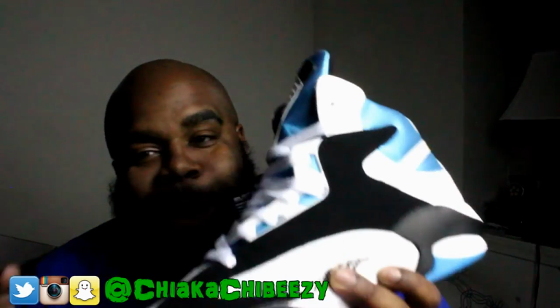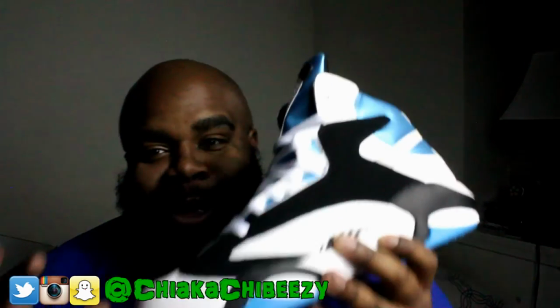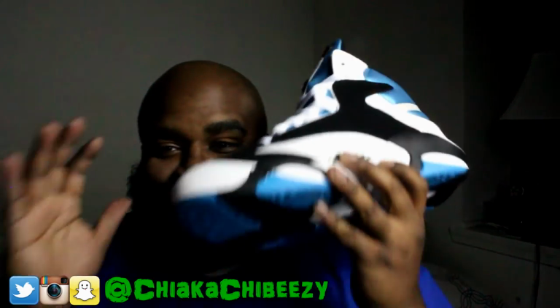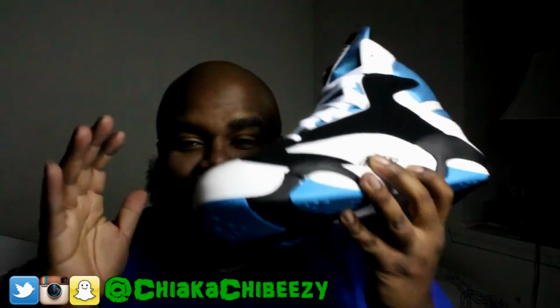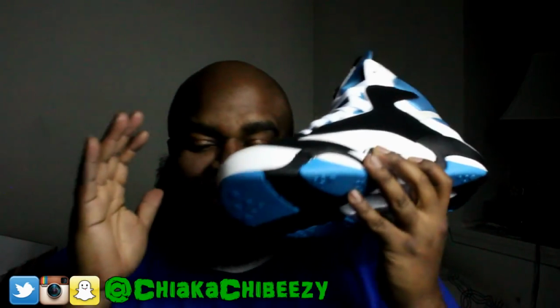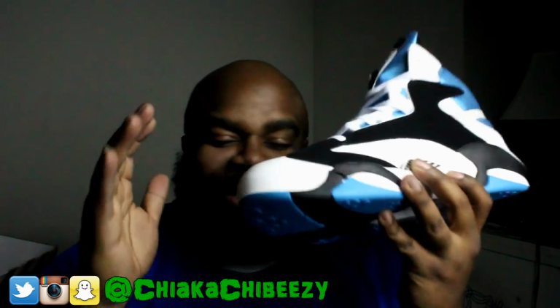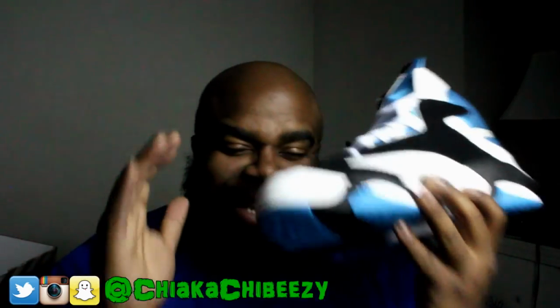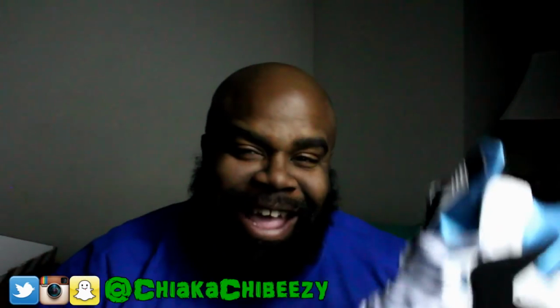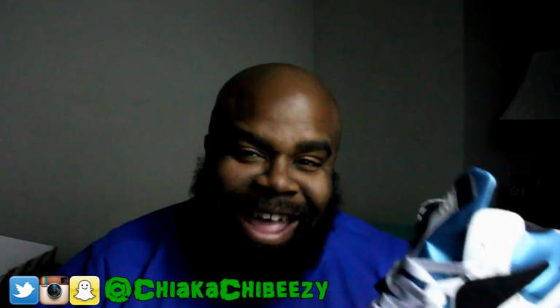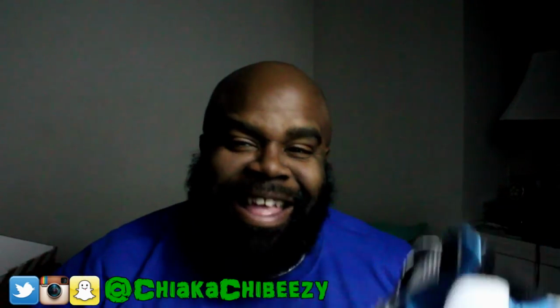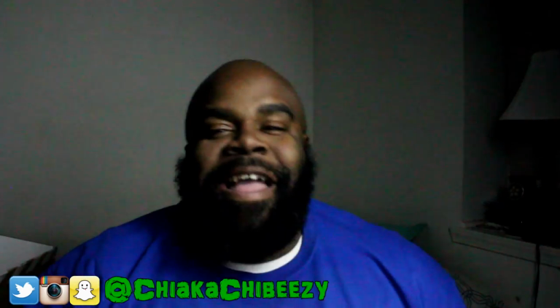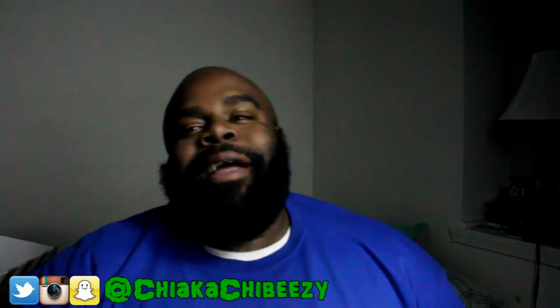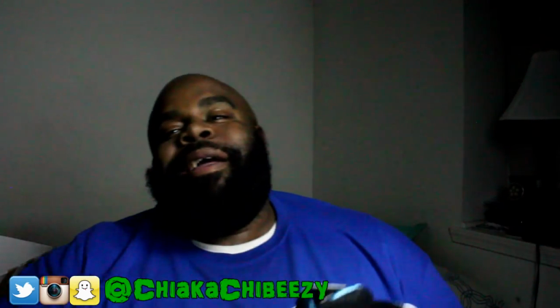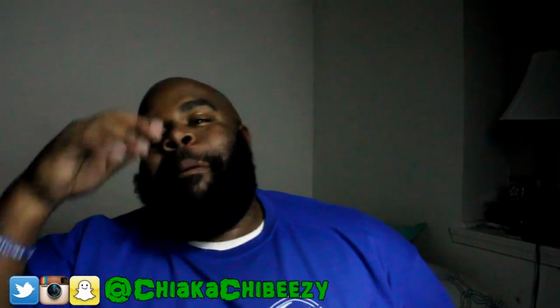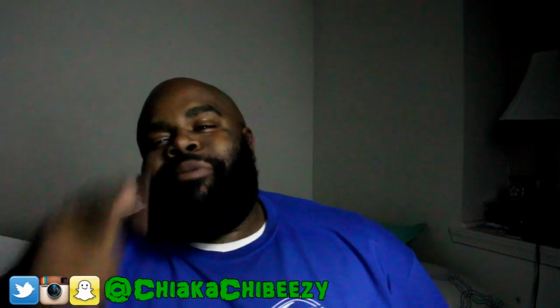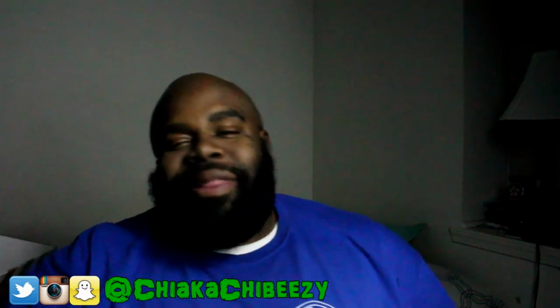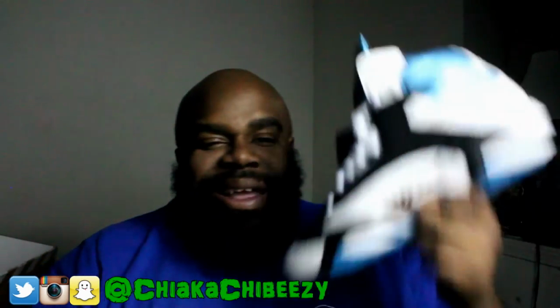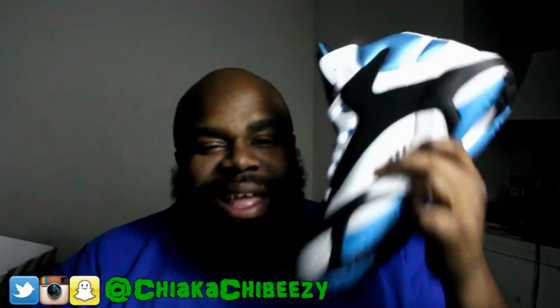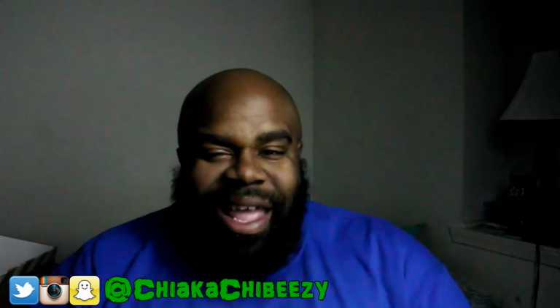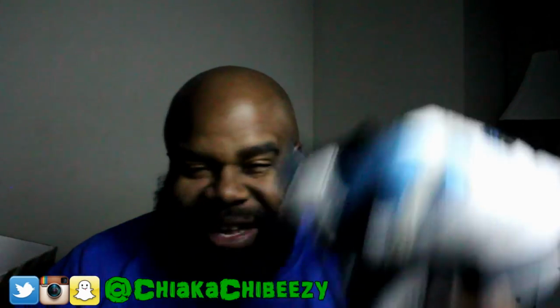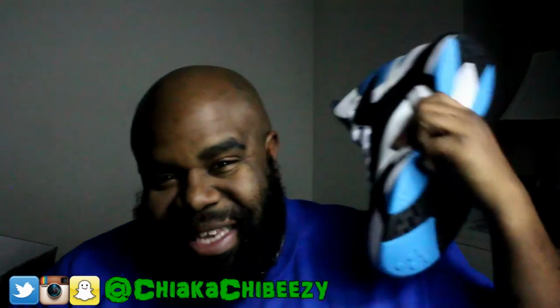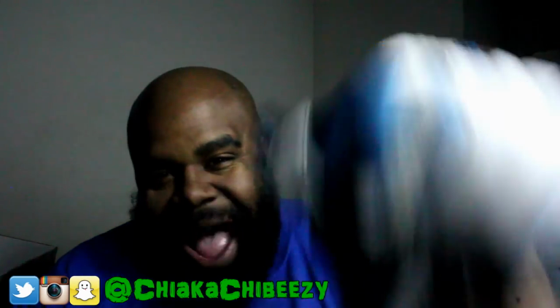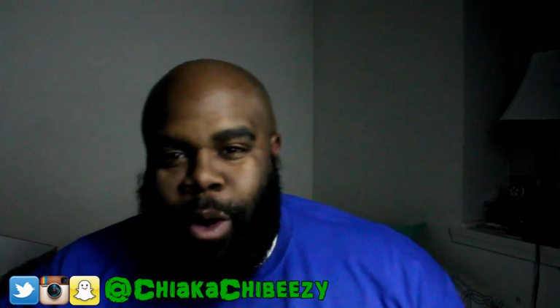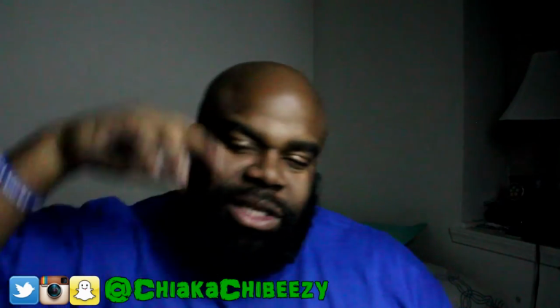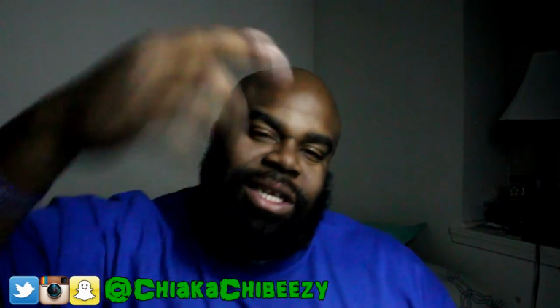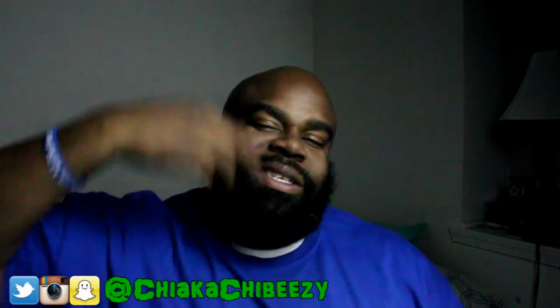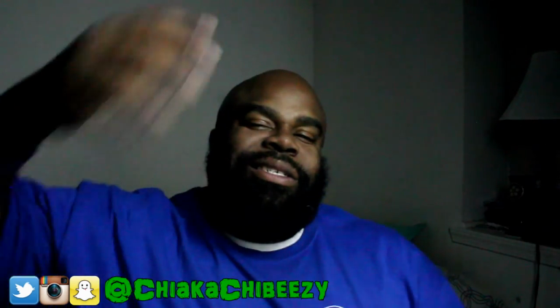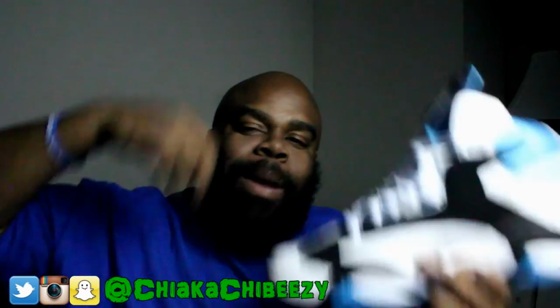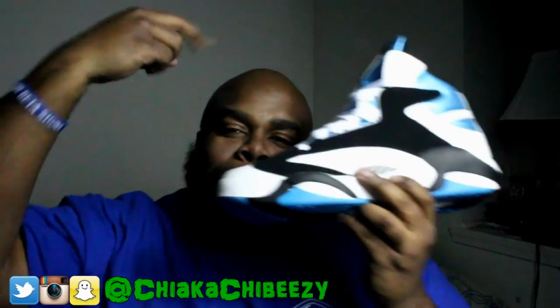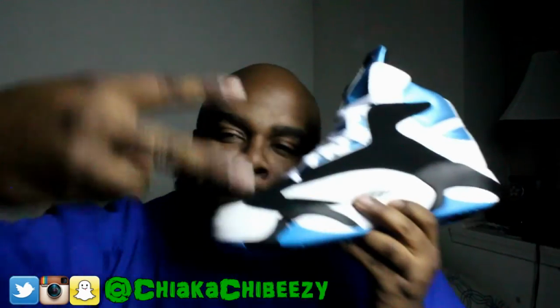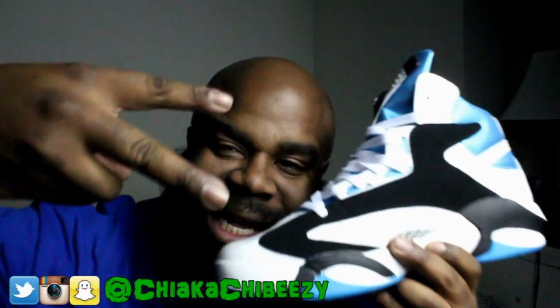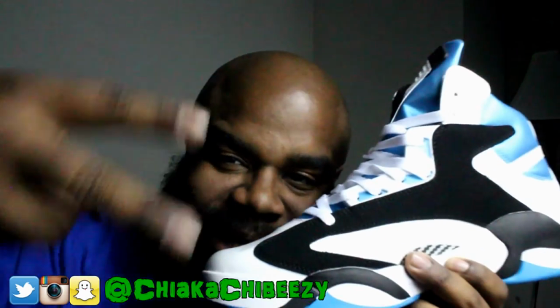But anyway y'all, I'm out. It's your boy the Smart Sneaker Head — your brother is out. Peace.